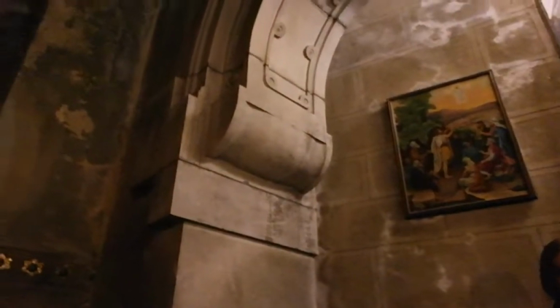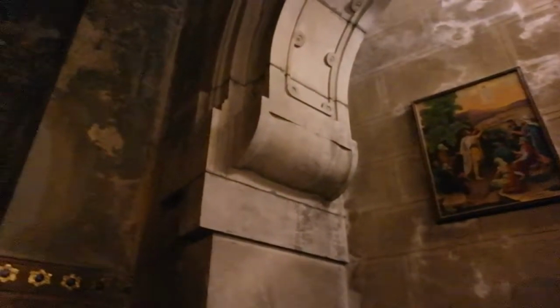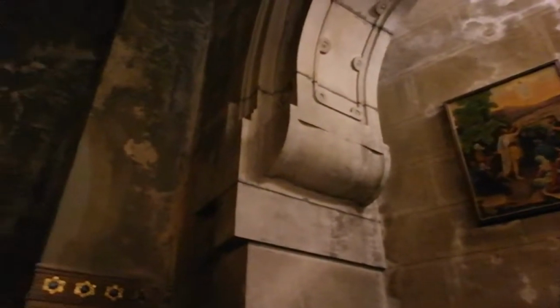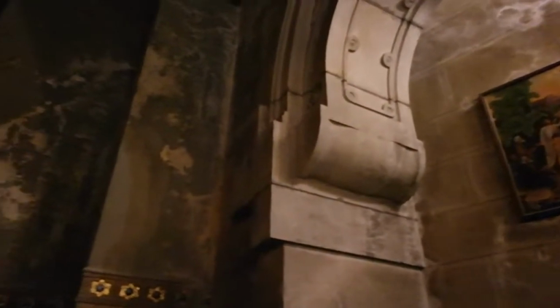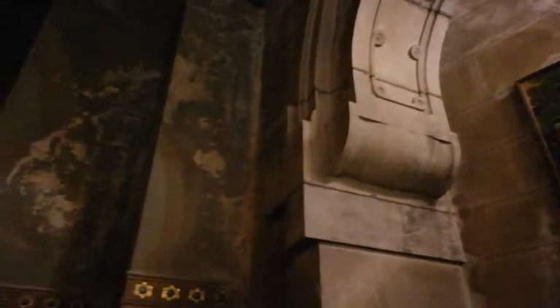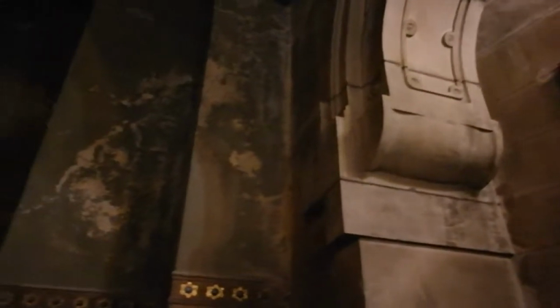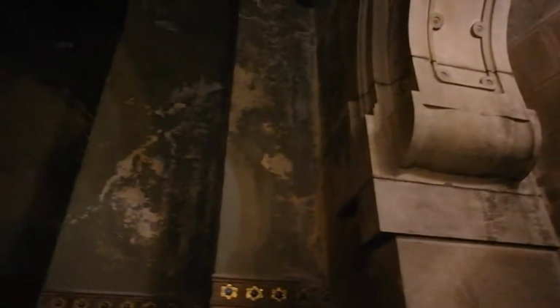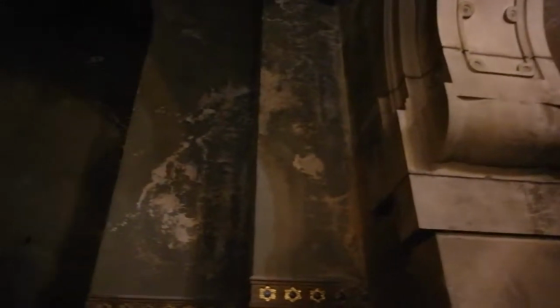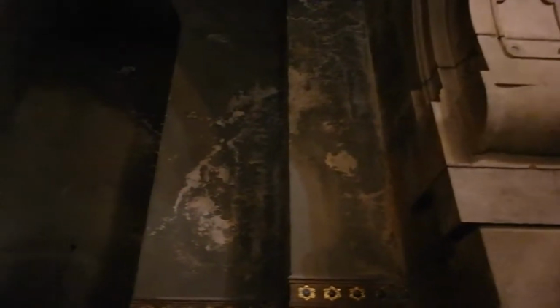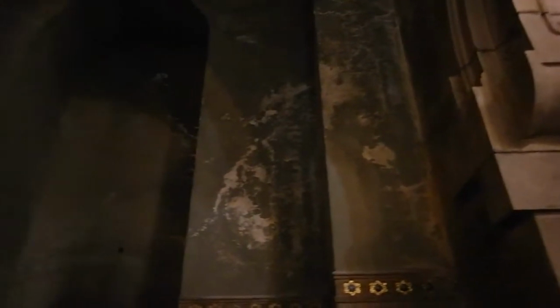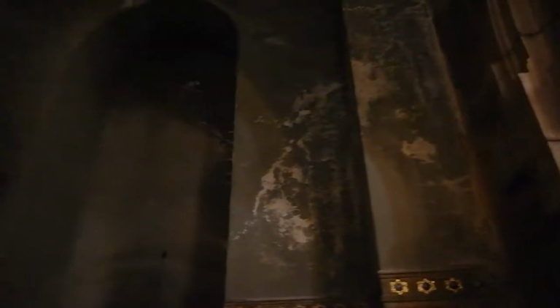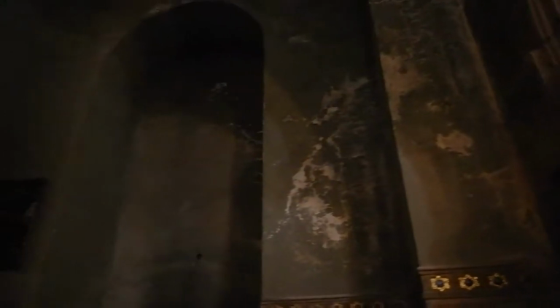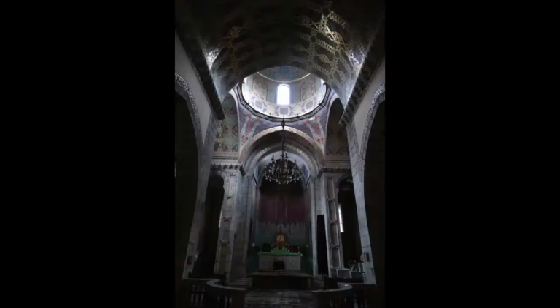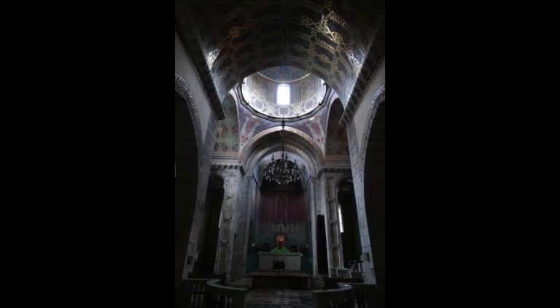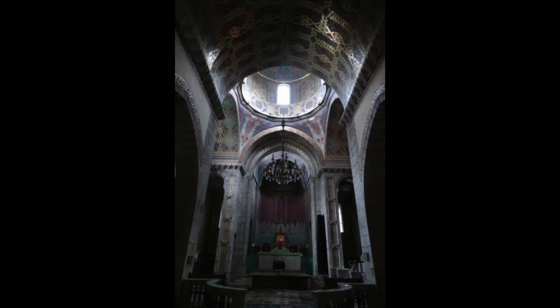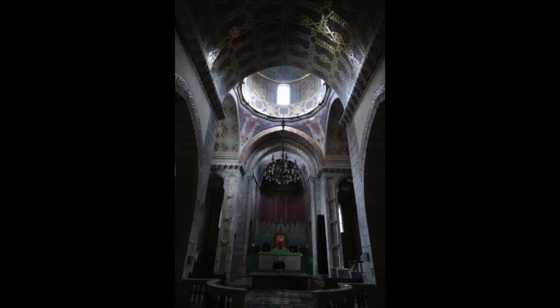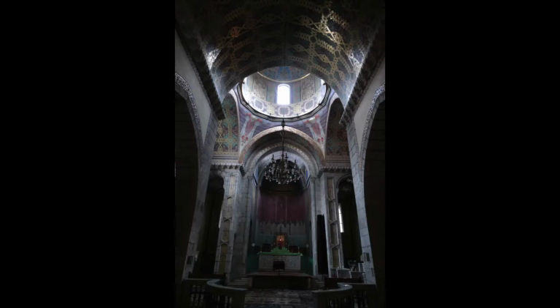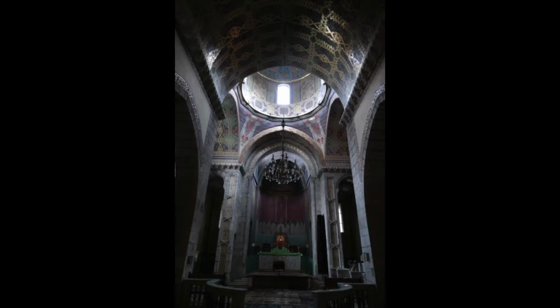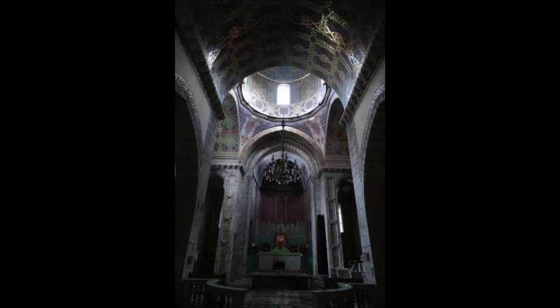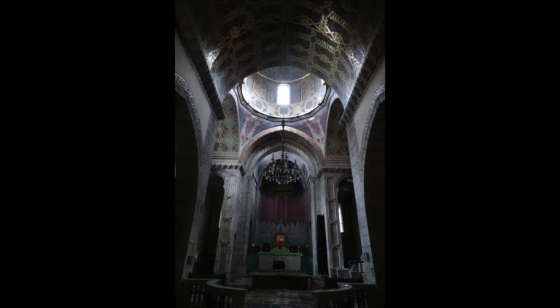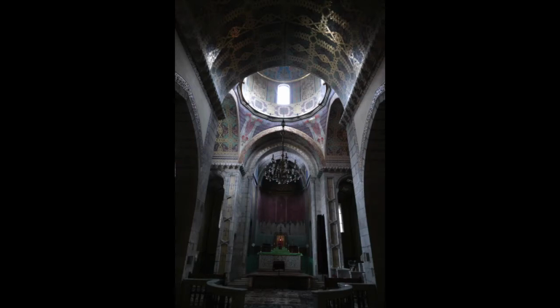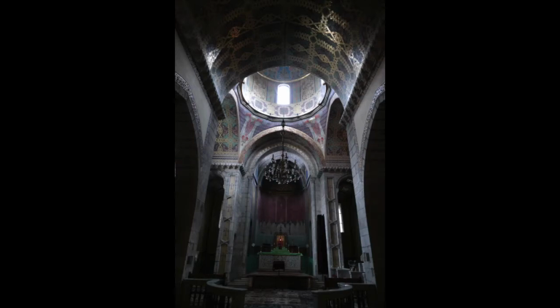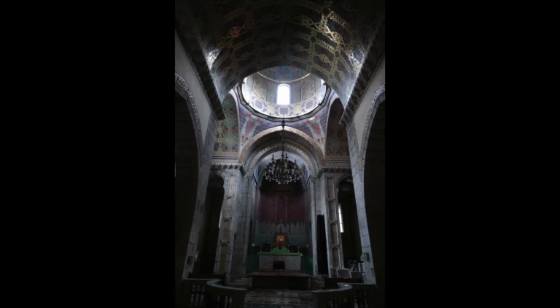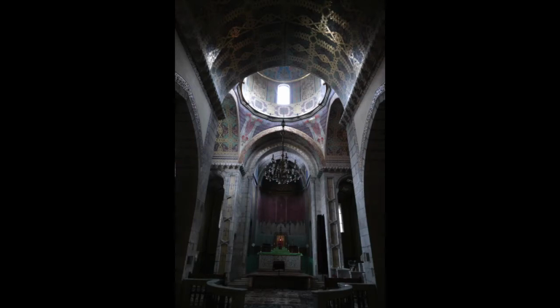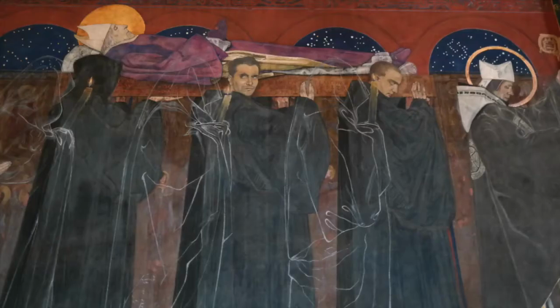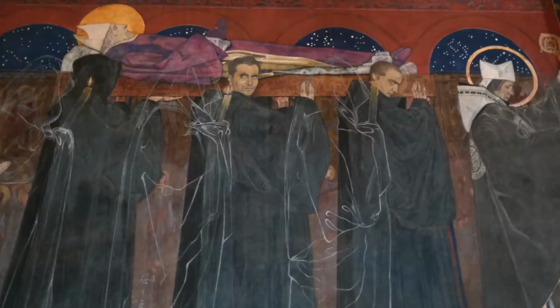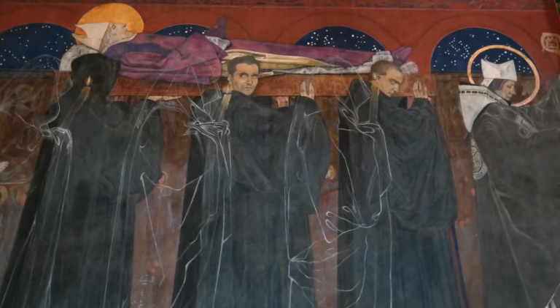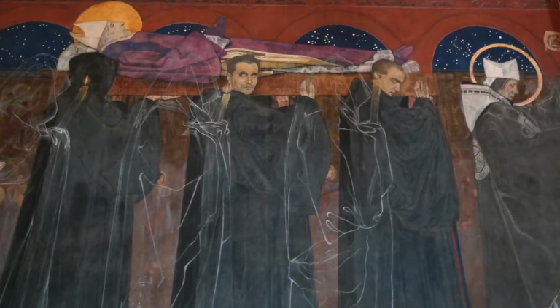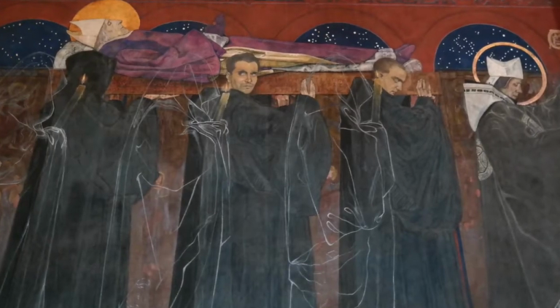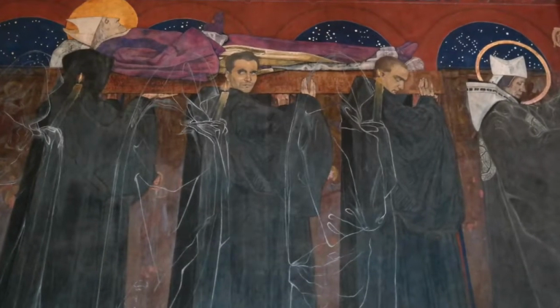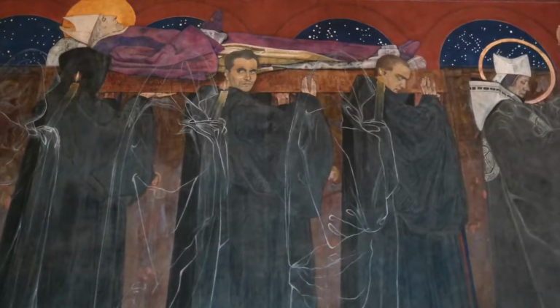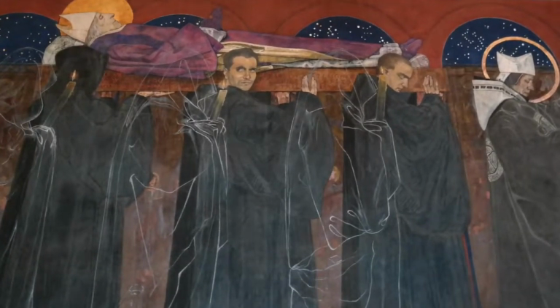Lviv is a city full of churches. The Armenian cathedral was built in the 14th century.